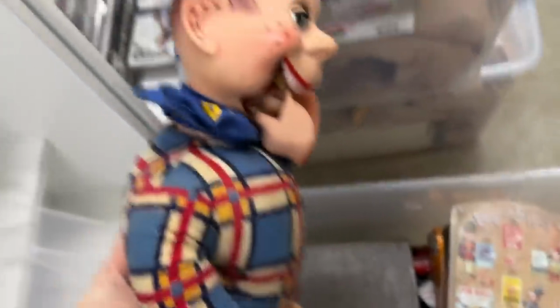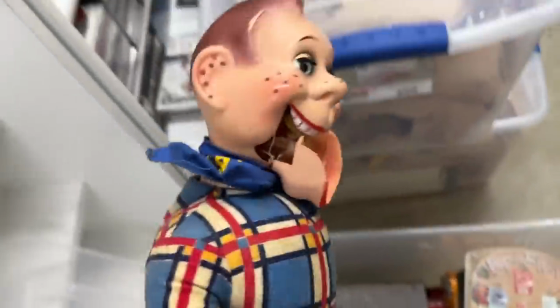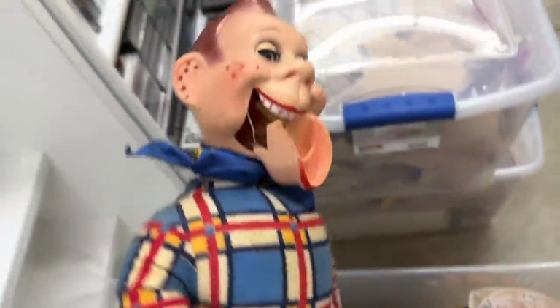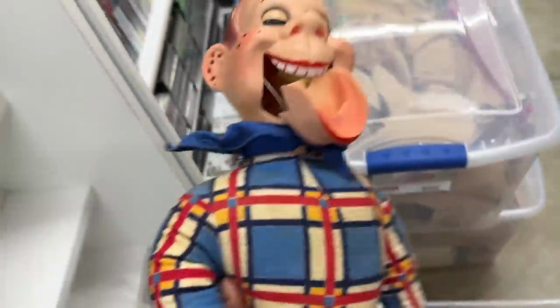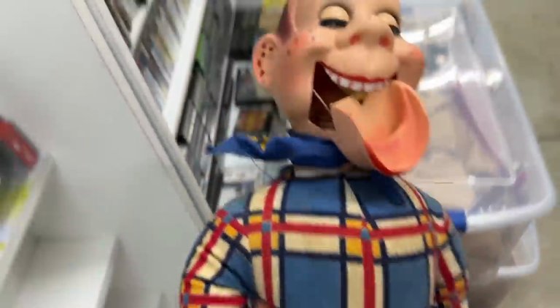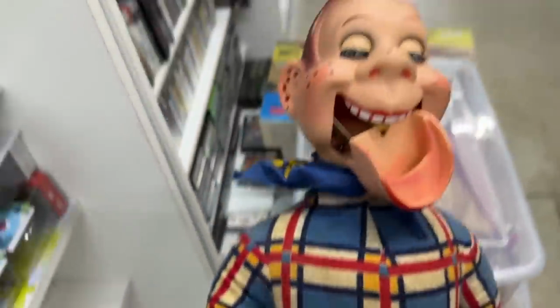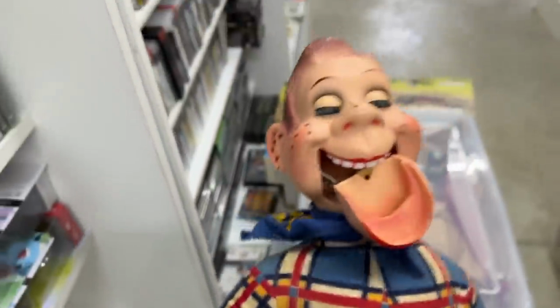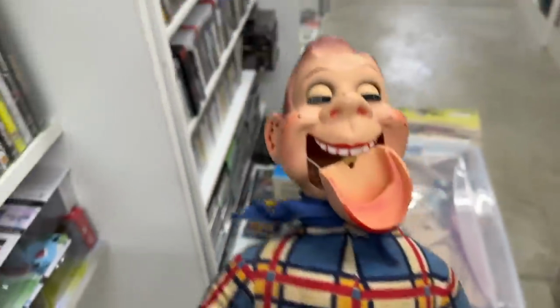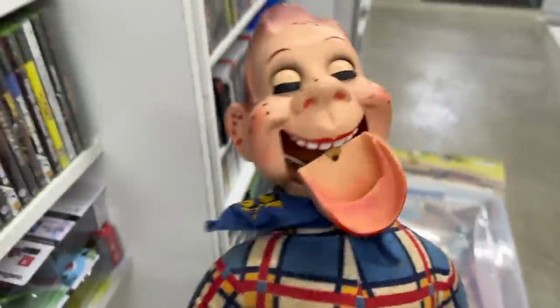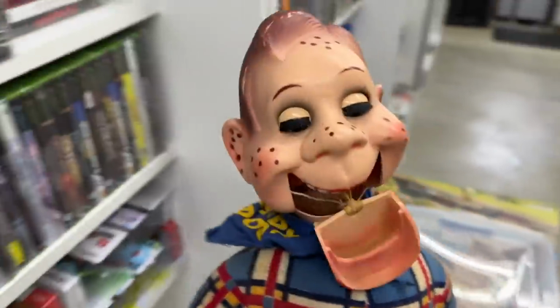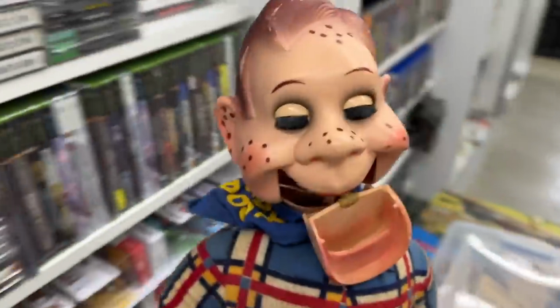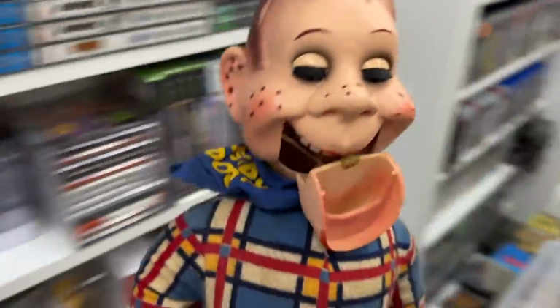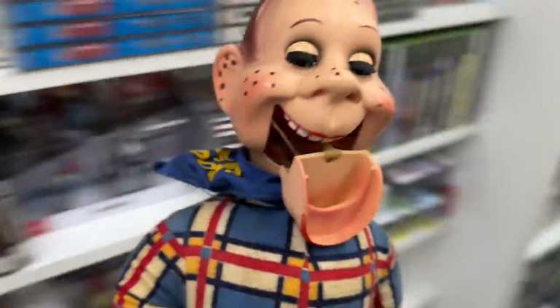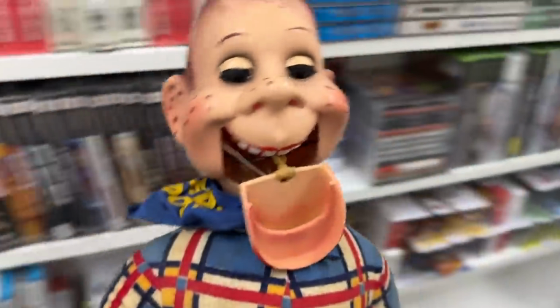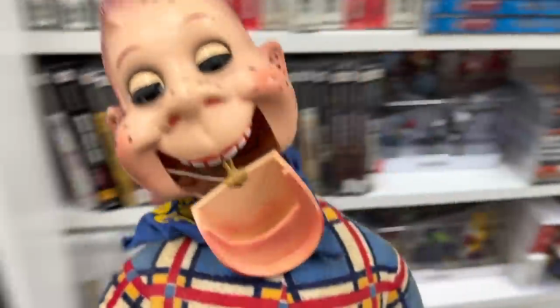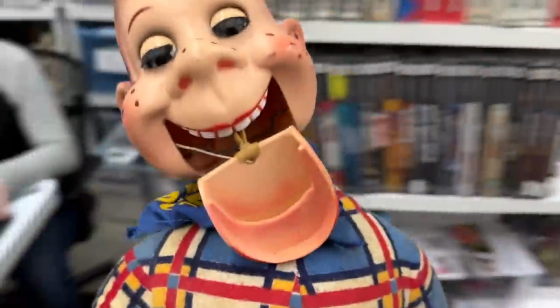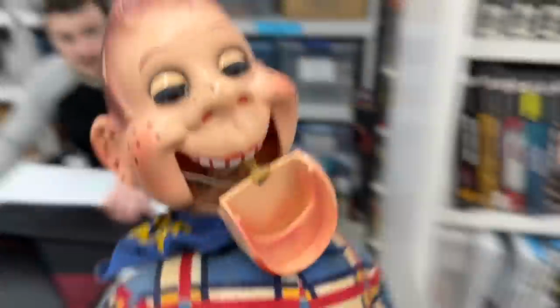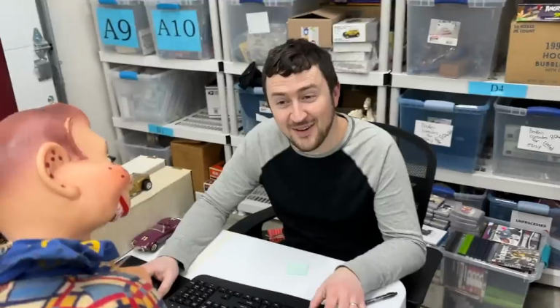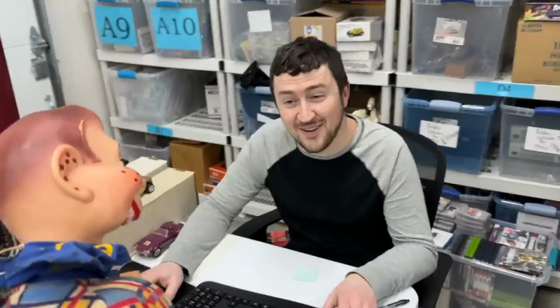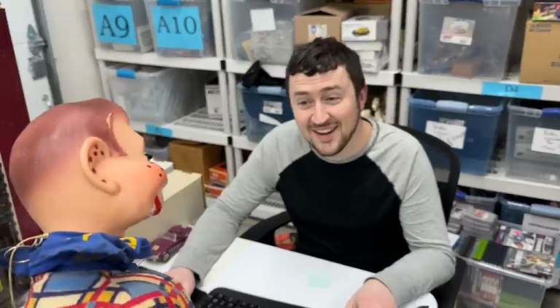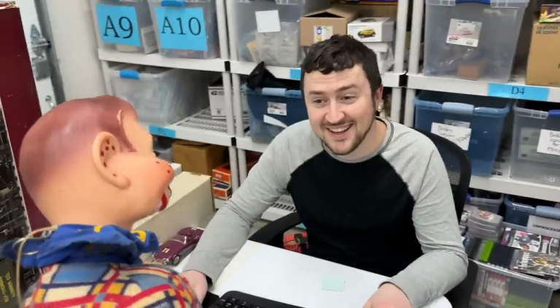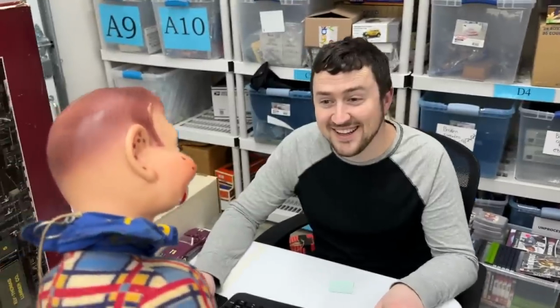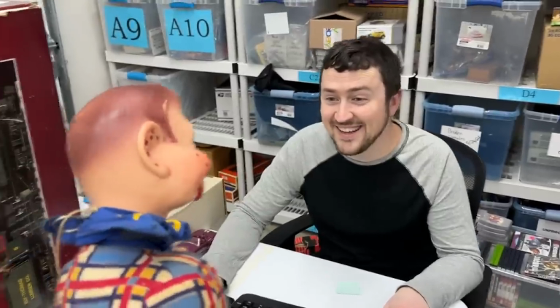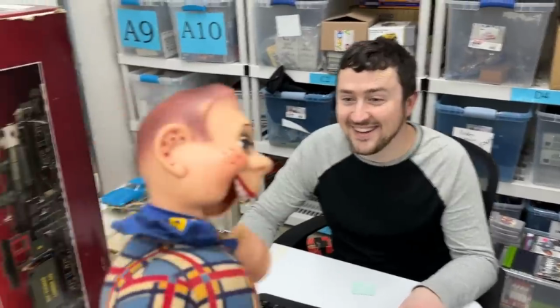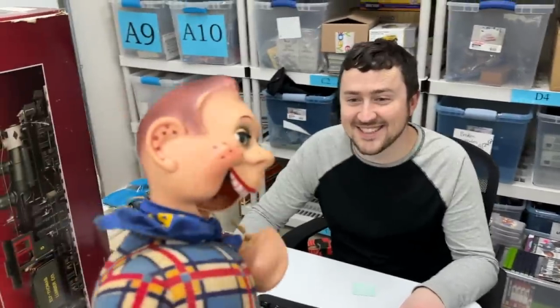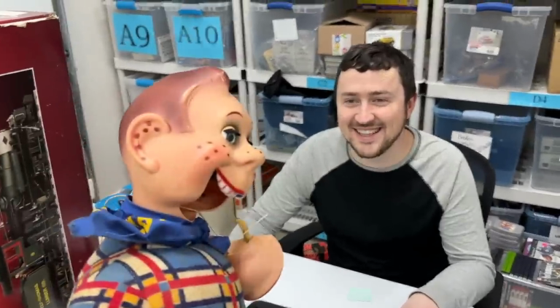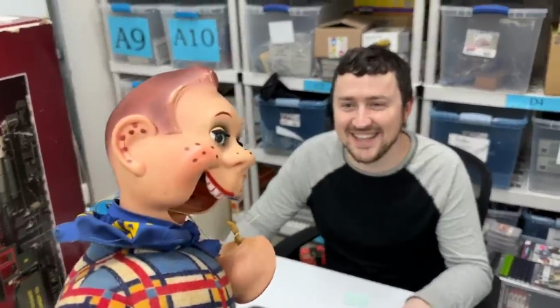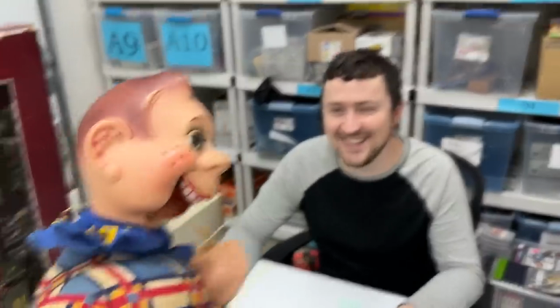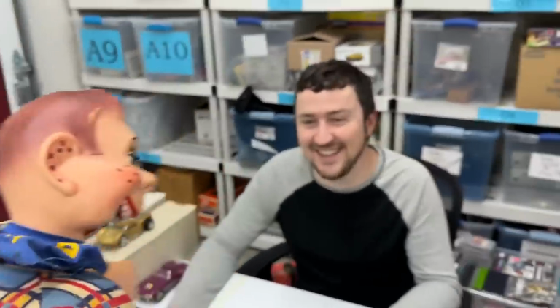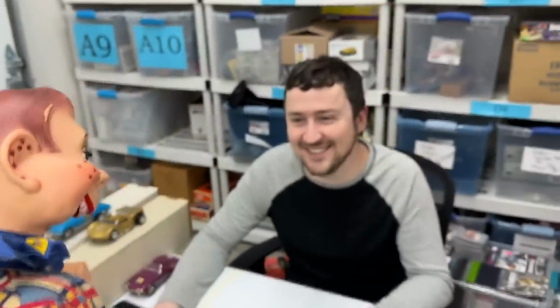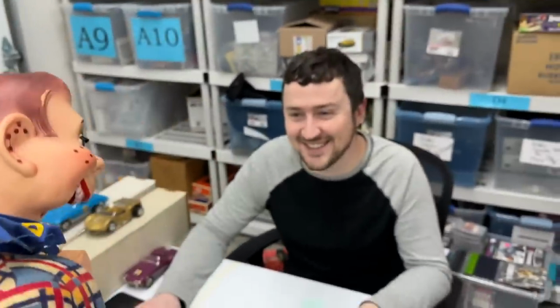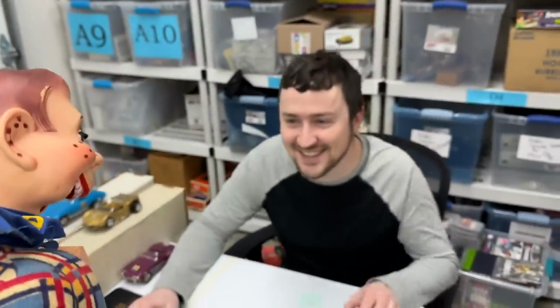Oh my gosh — Howdy Doody after he got into a bar fight.